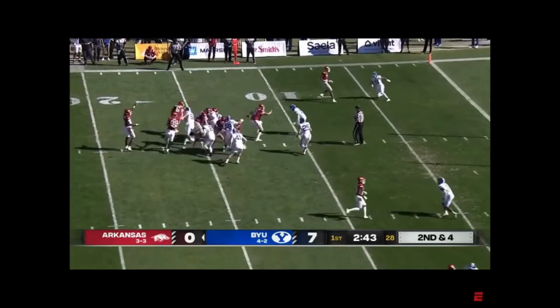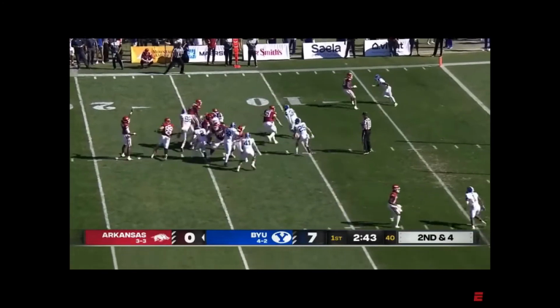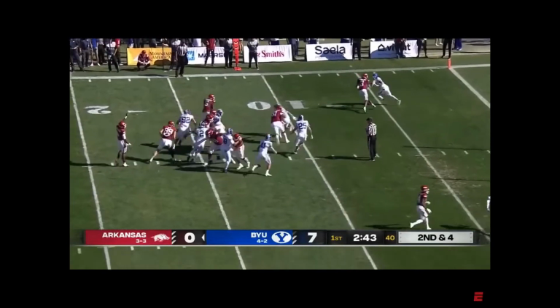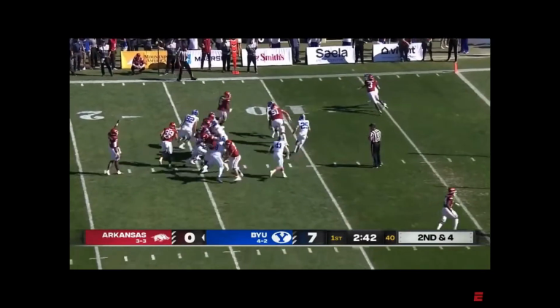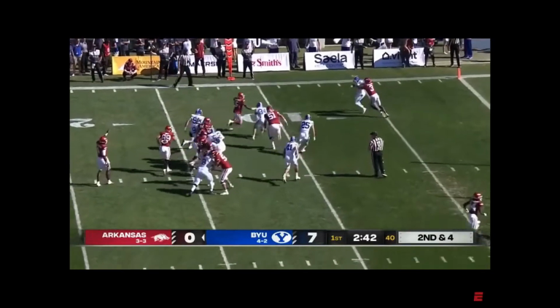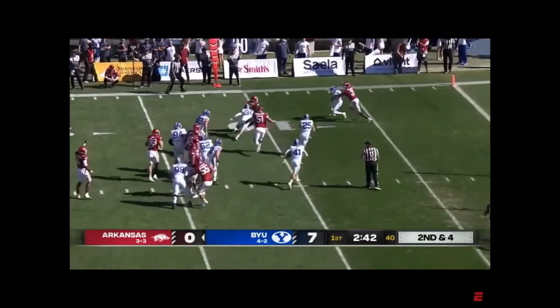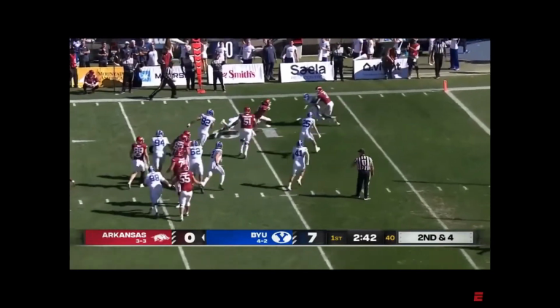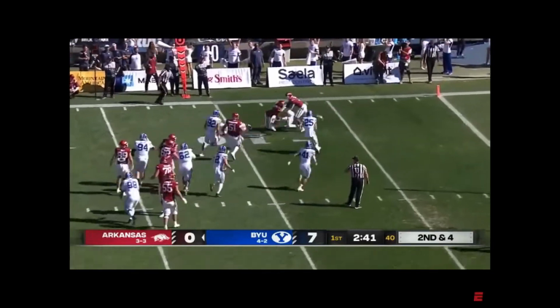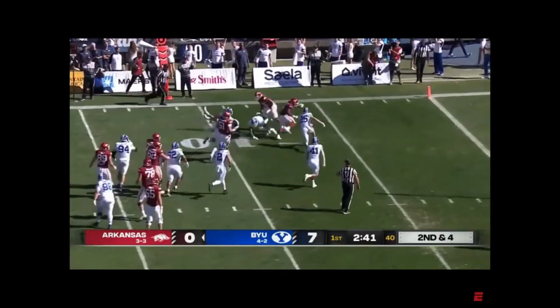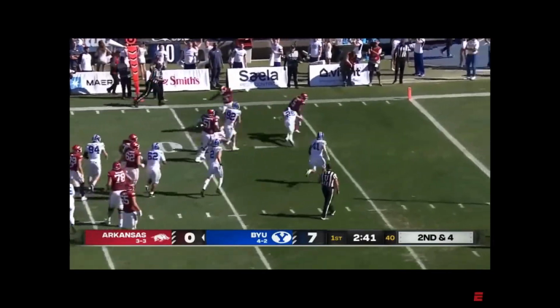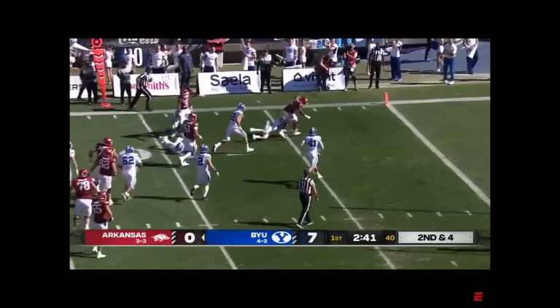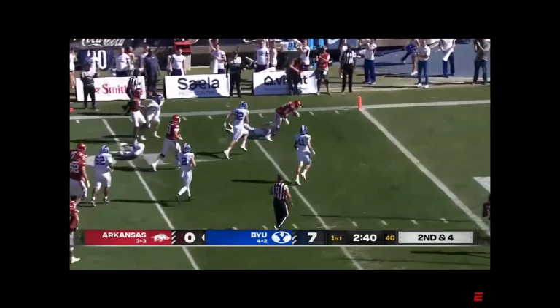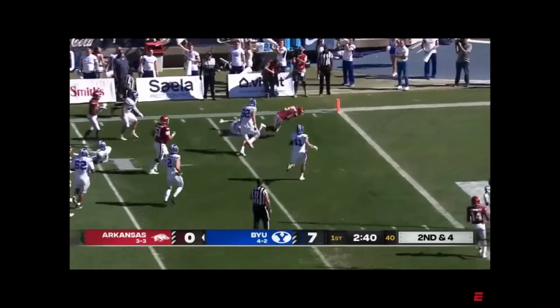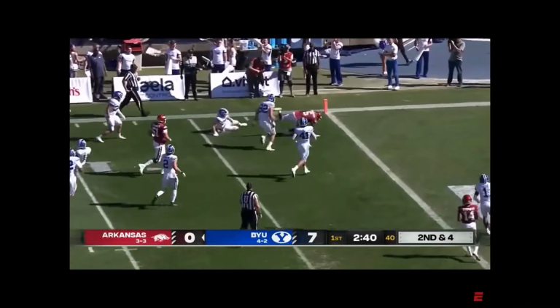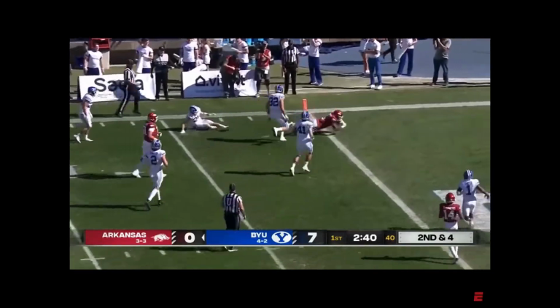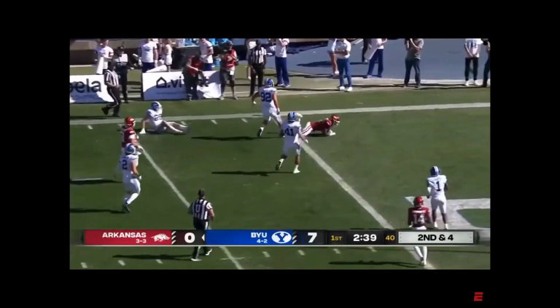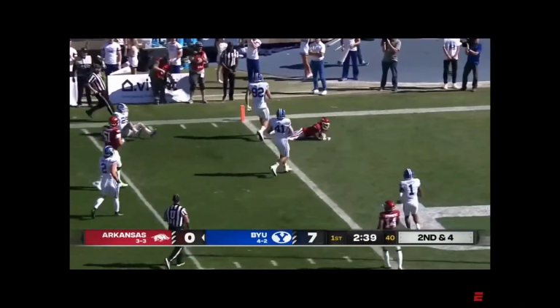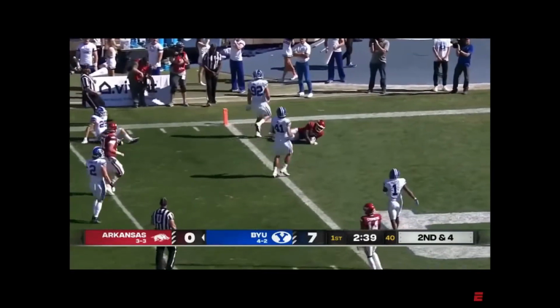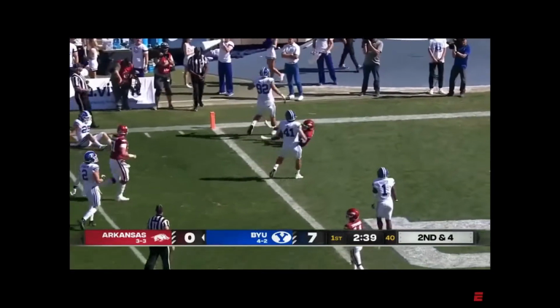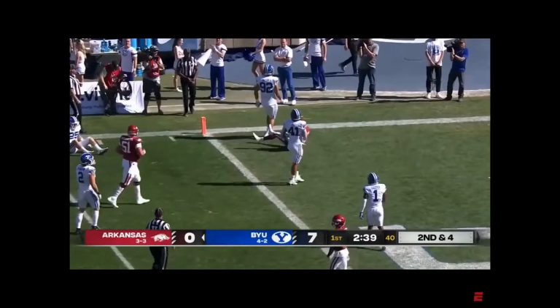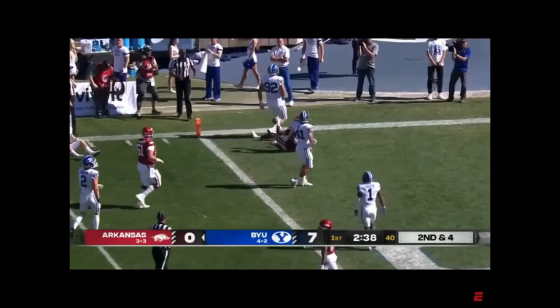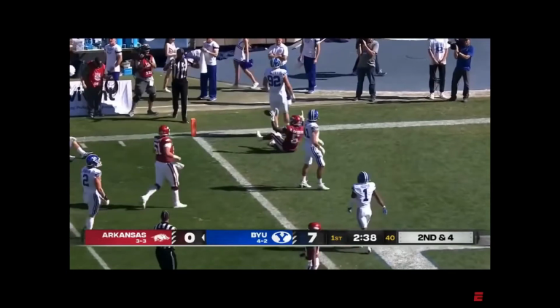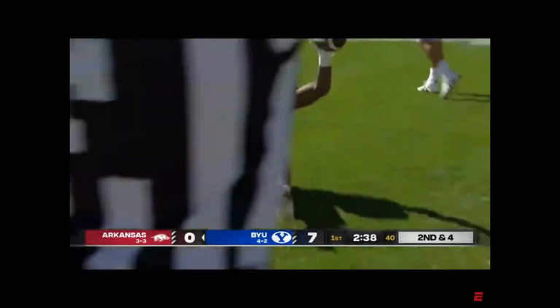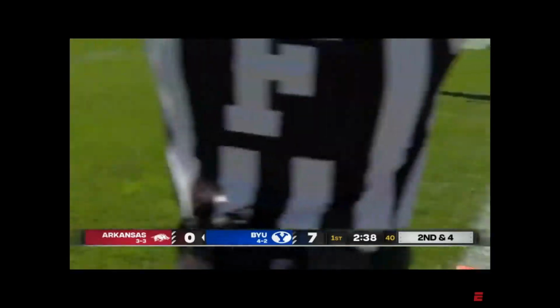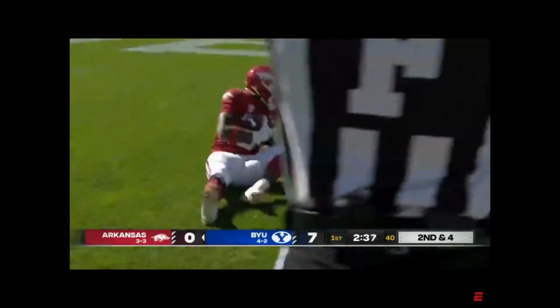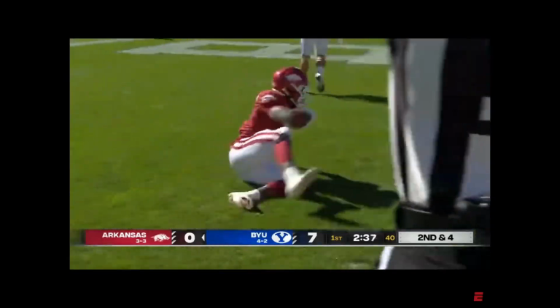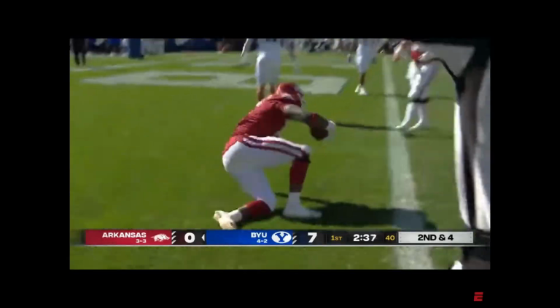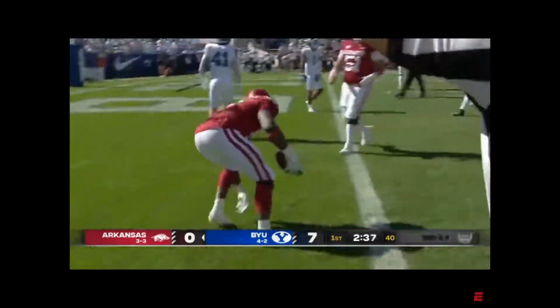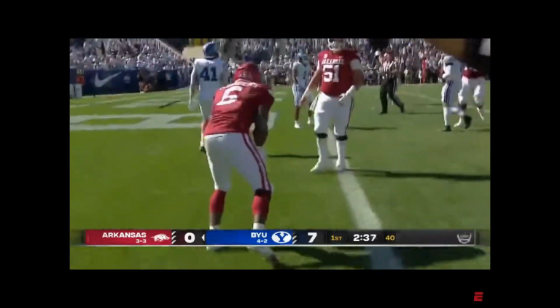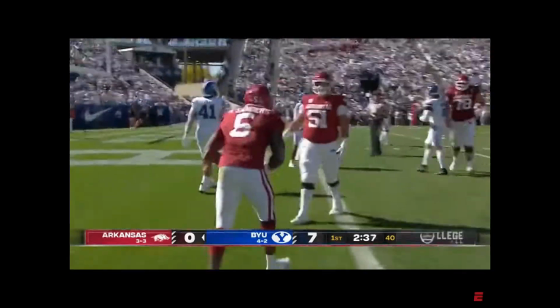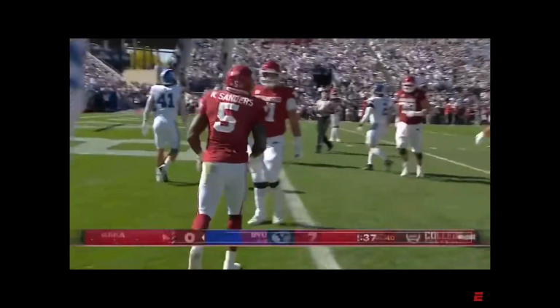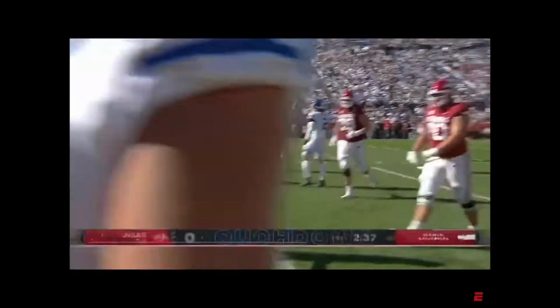Sanders off the left edge. First down and more. Sanders diving and in for the Arkansas touchdown.